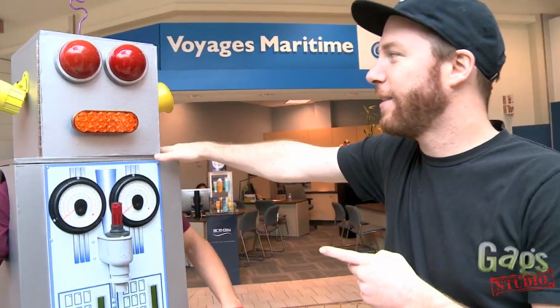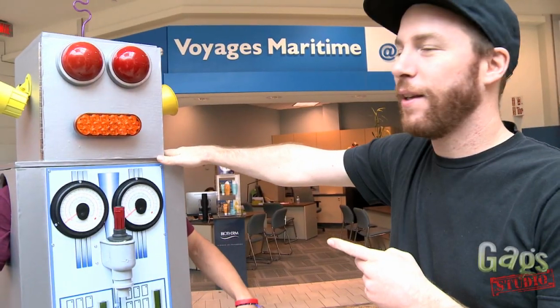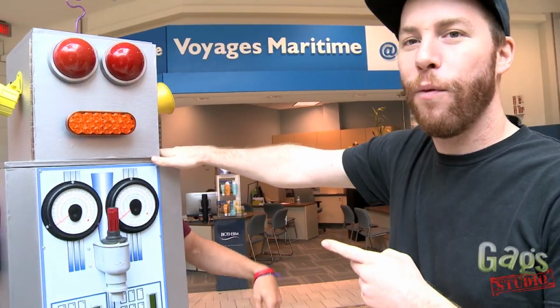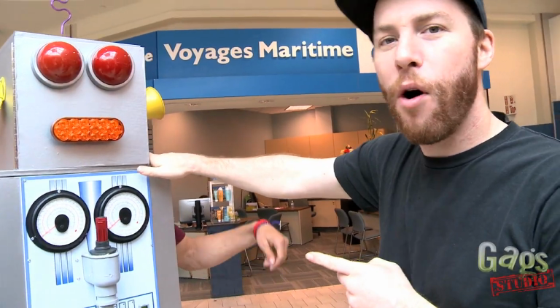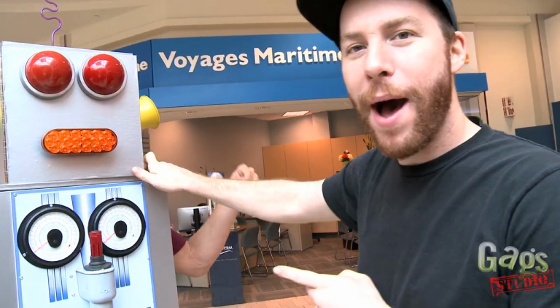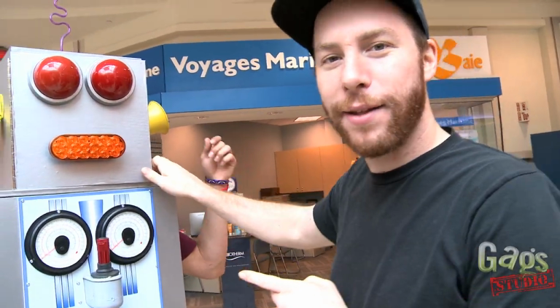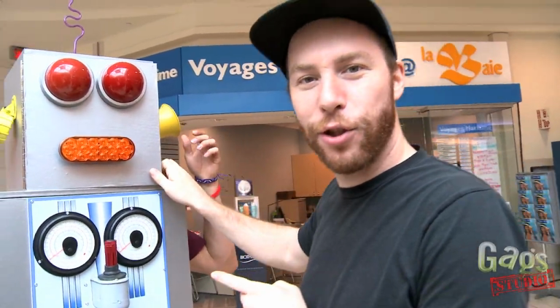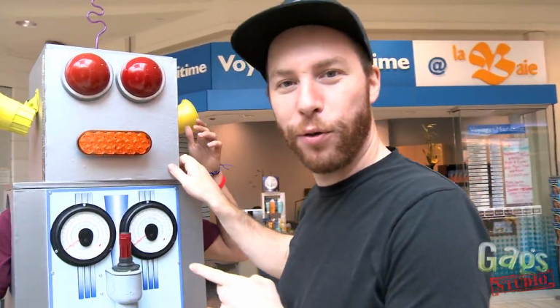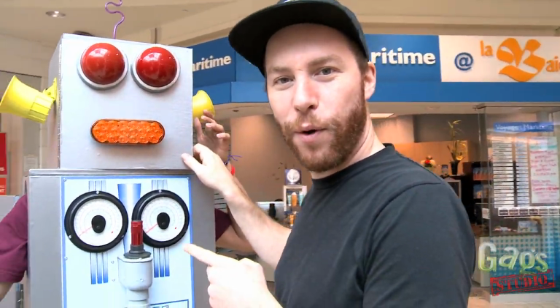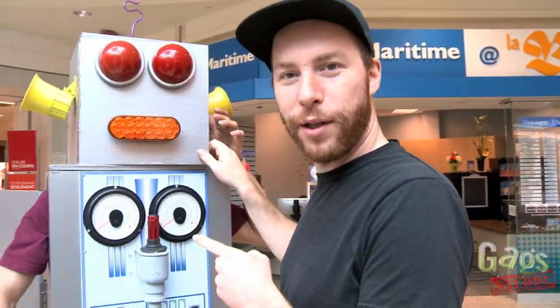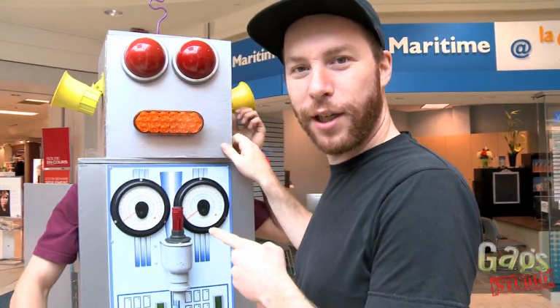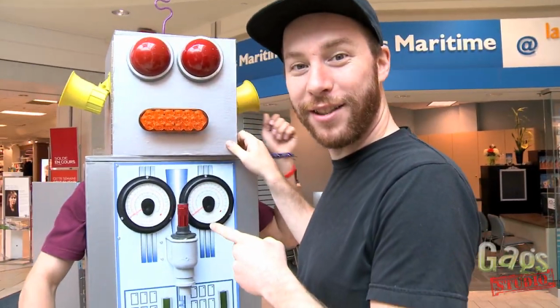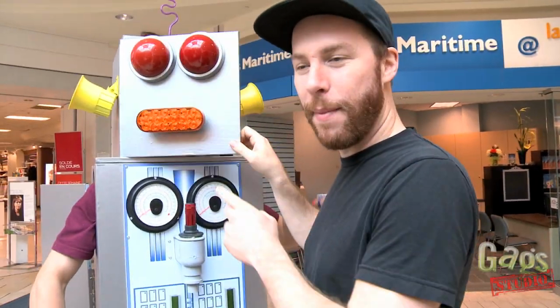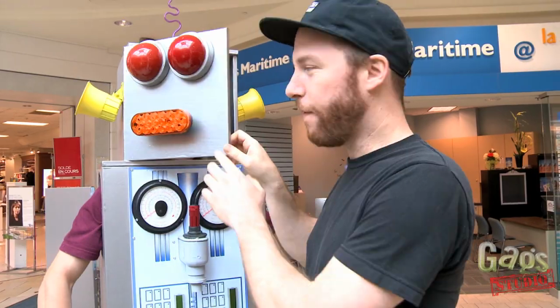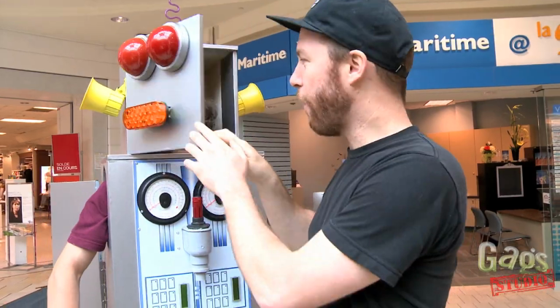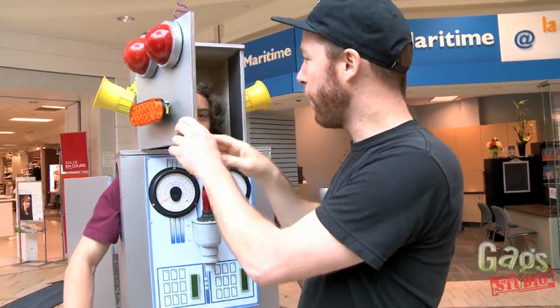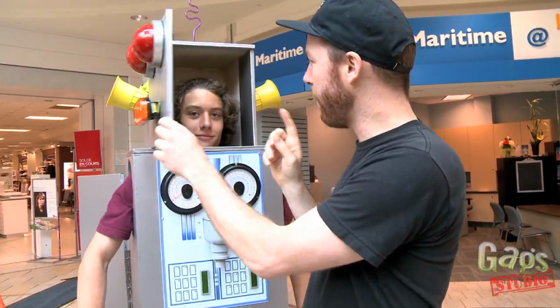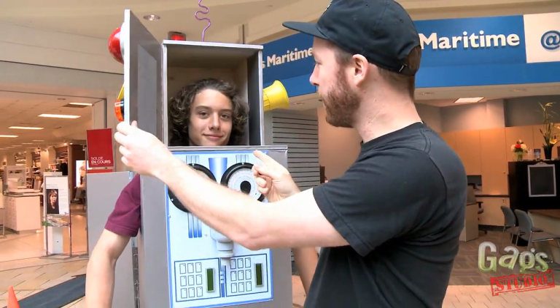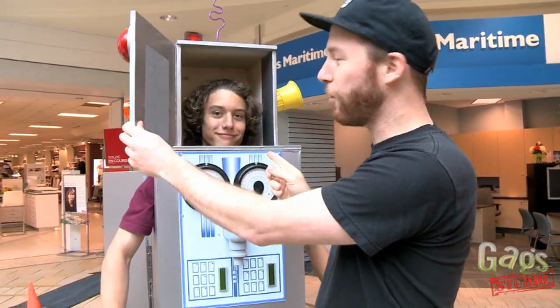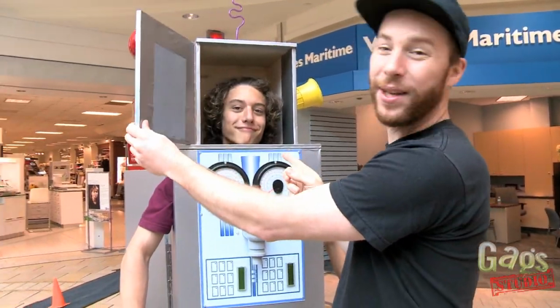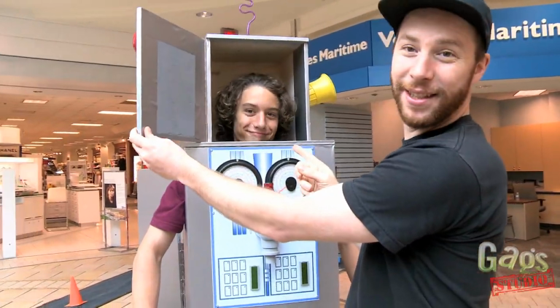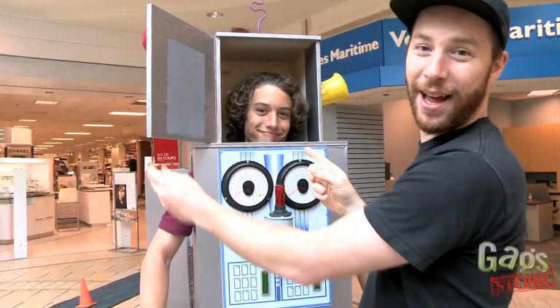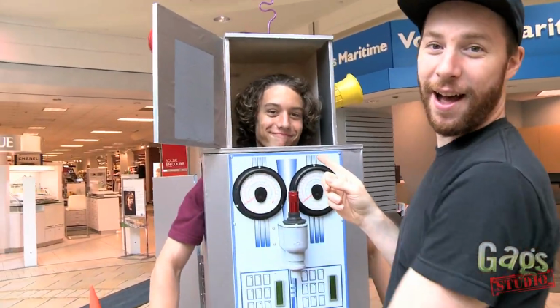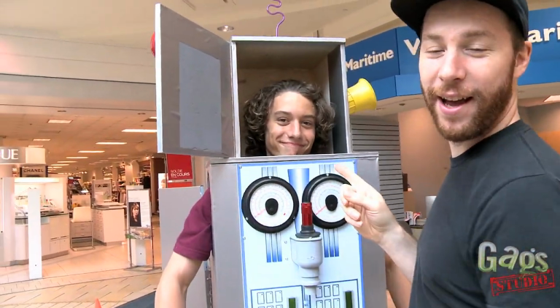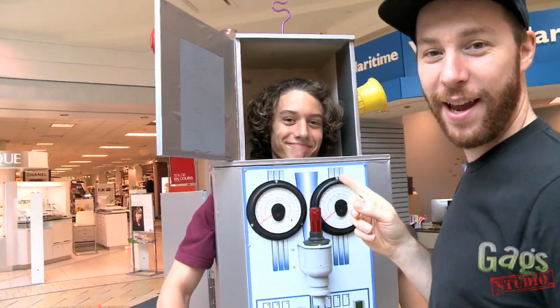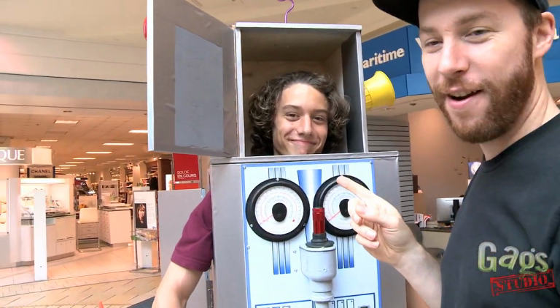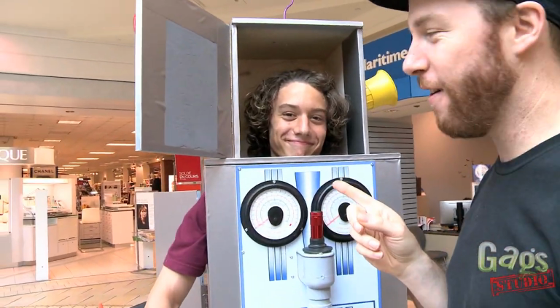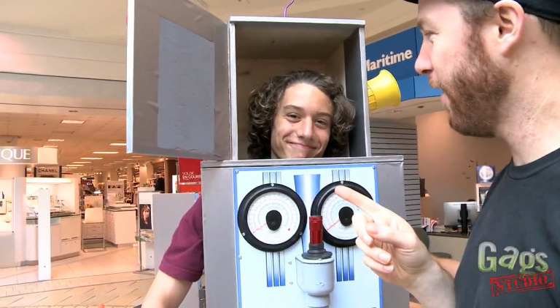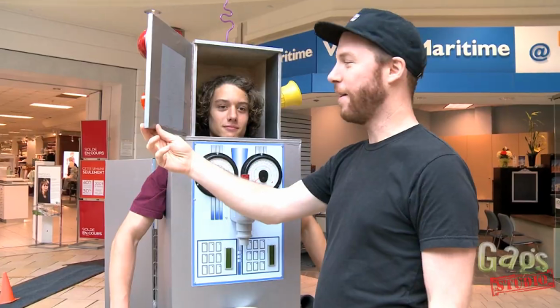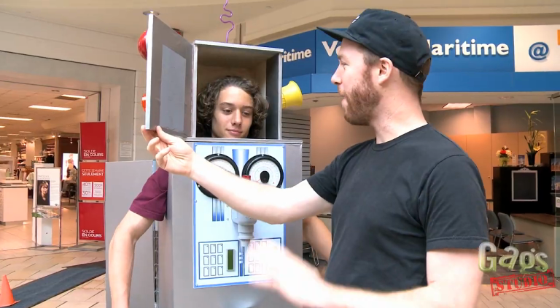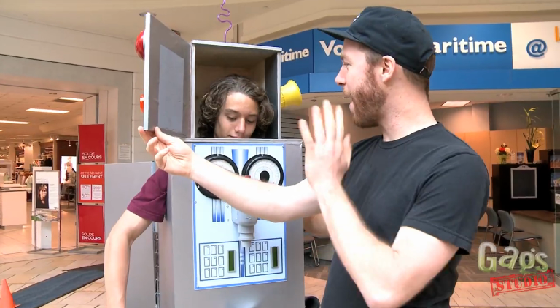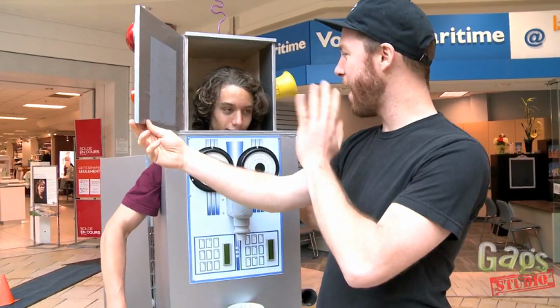This robot suit was custom made for Mr. Tristan here. Bye-bye.